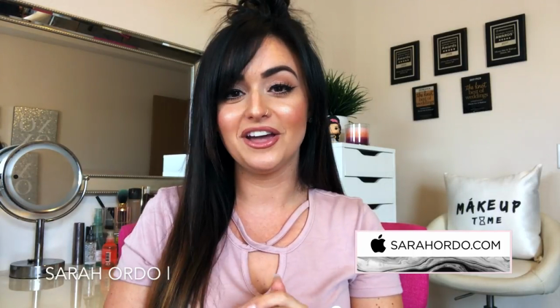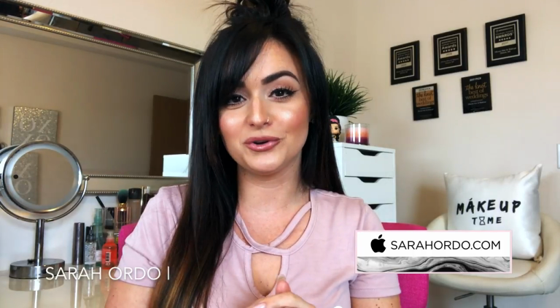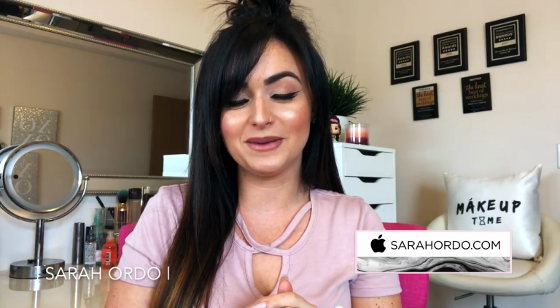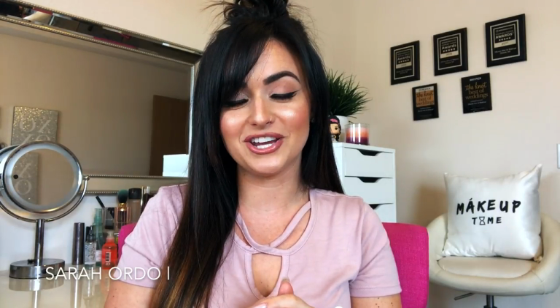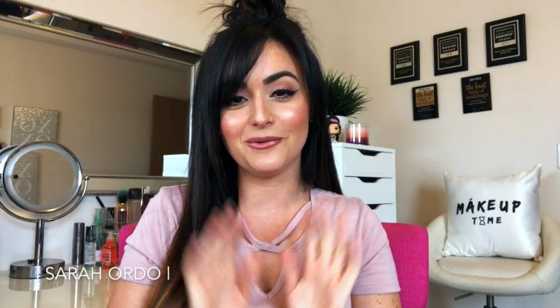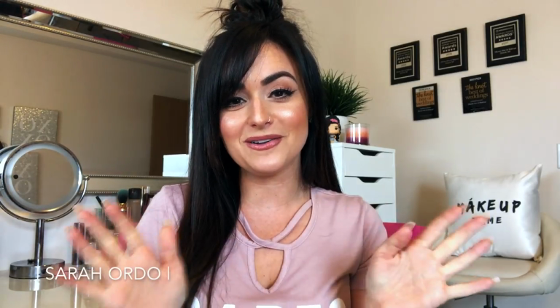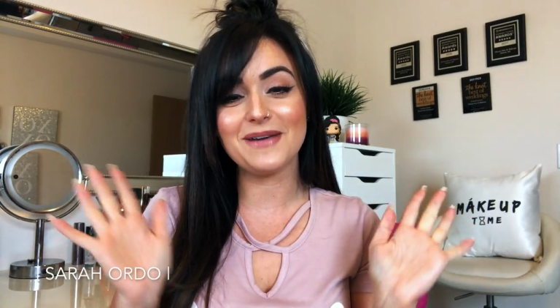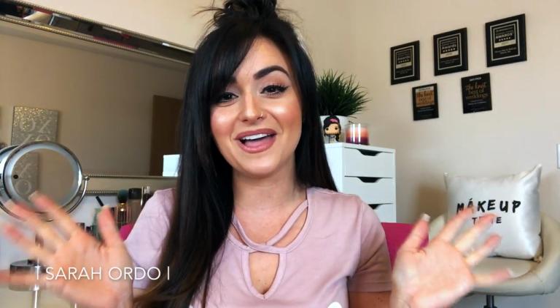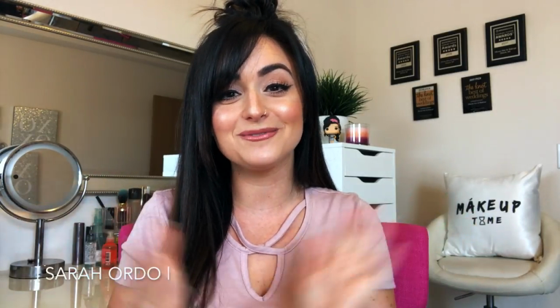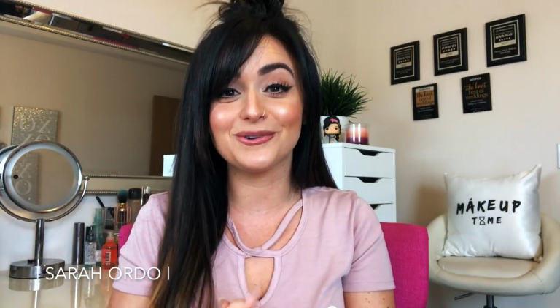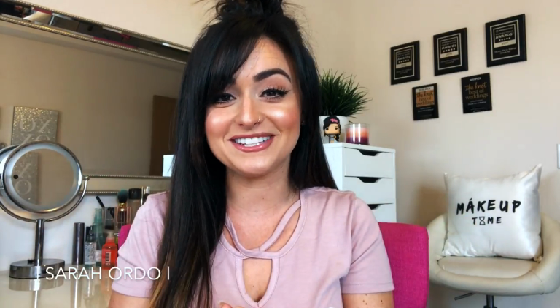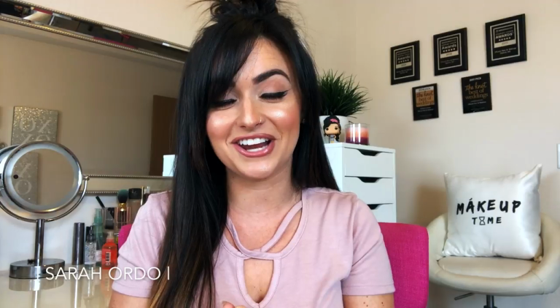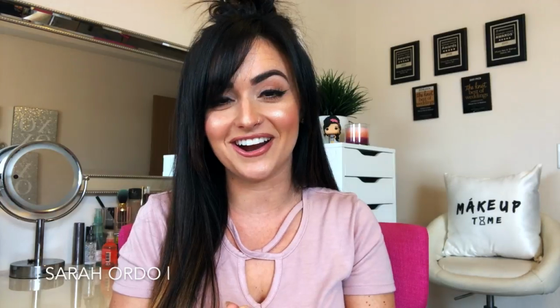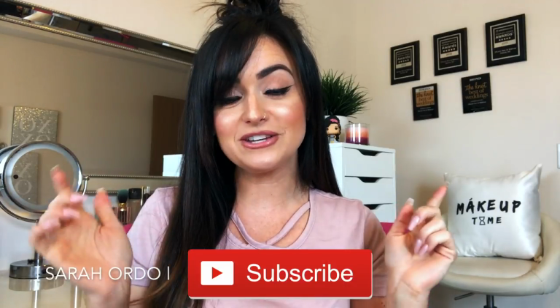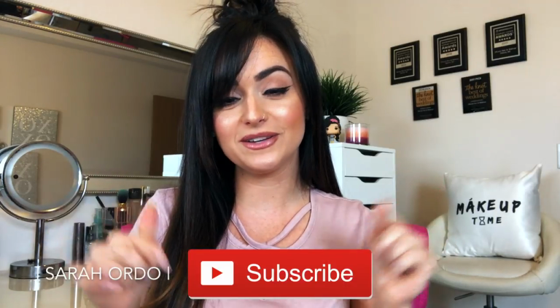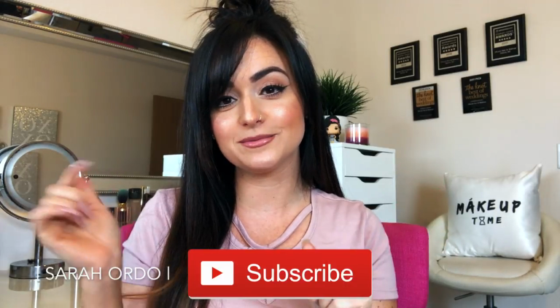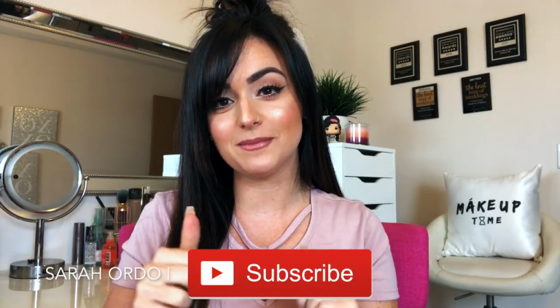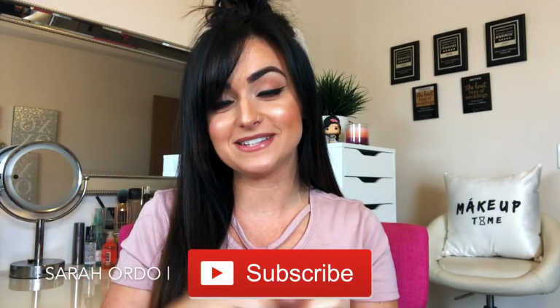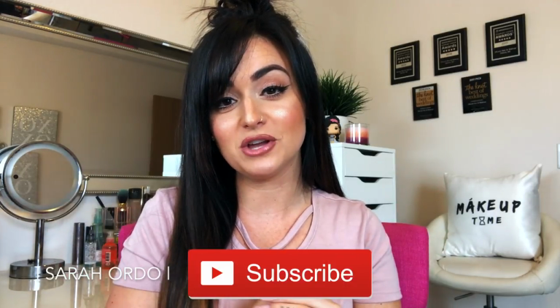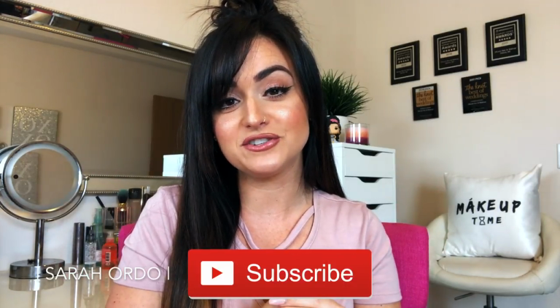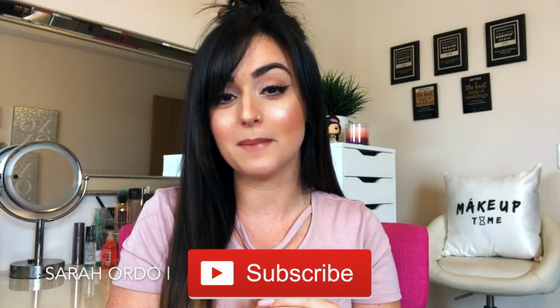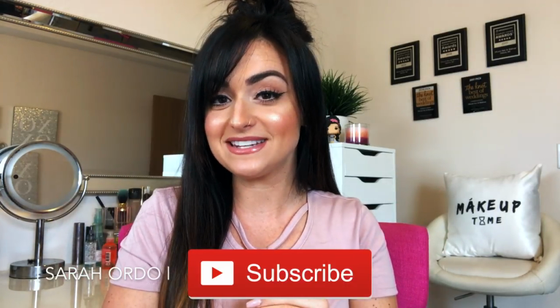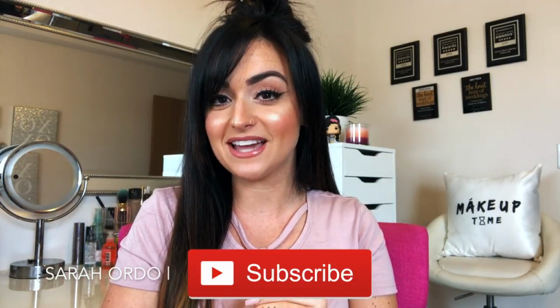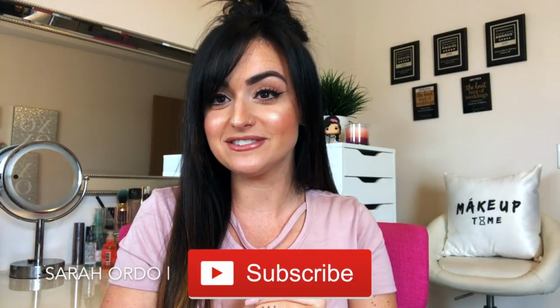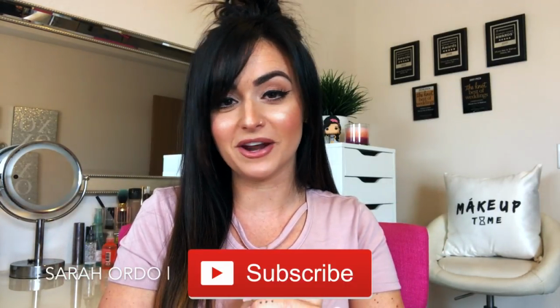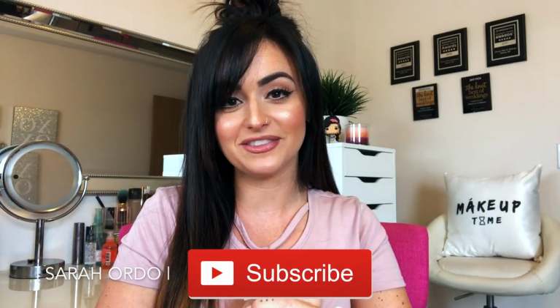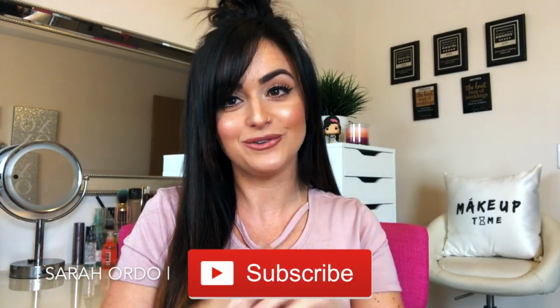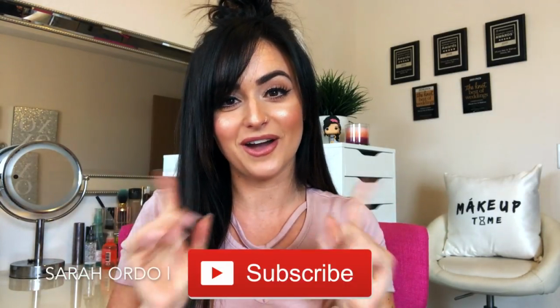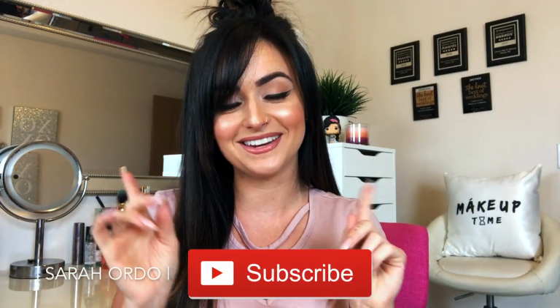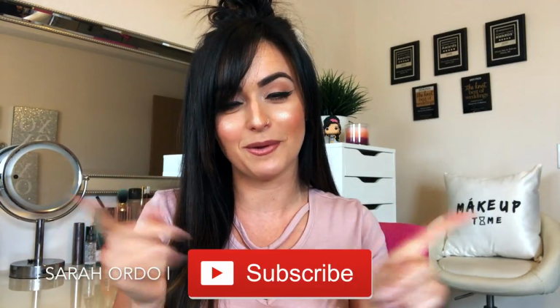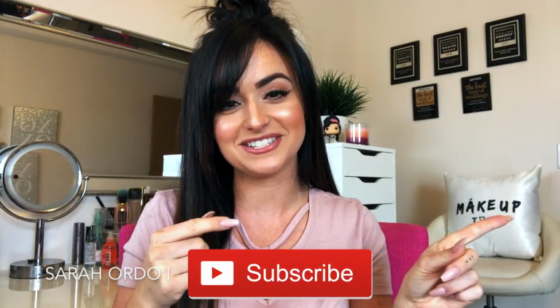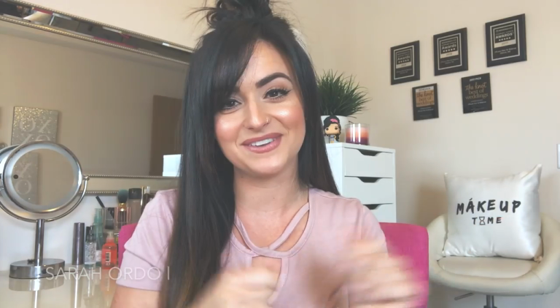If you're new to my channel, welcome! Hello, I'm so glad you're here. Make sure you hit the subscribe button down below so you do not miss anything else. But other than that, you can go ahead and keep on watching this video.